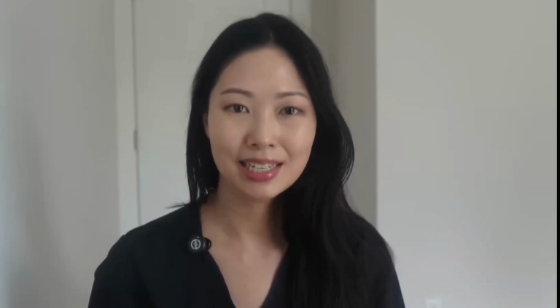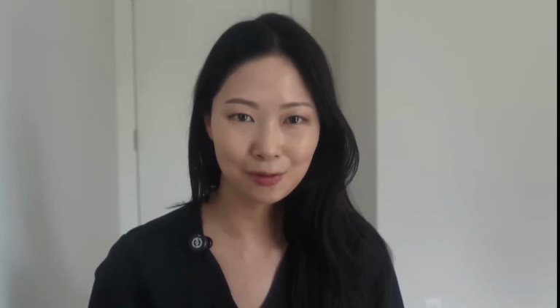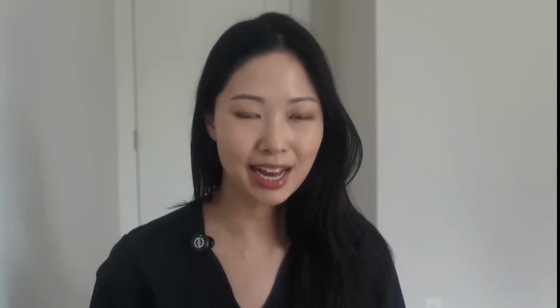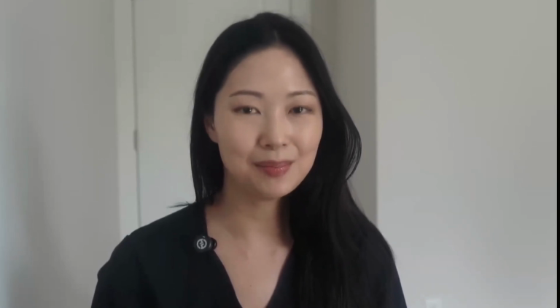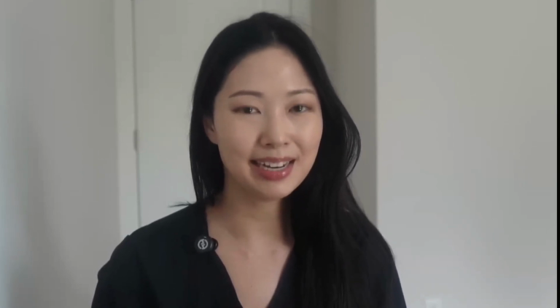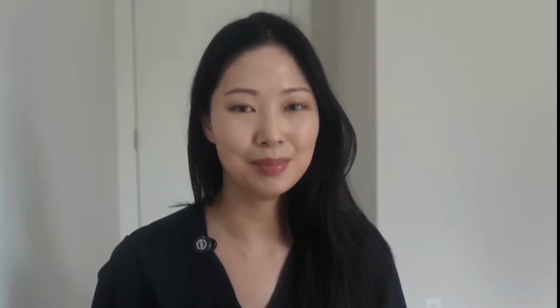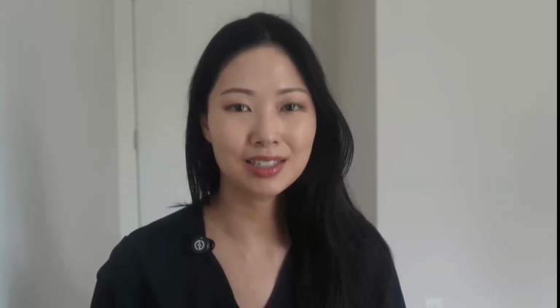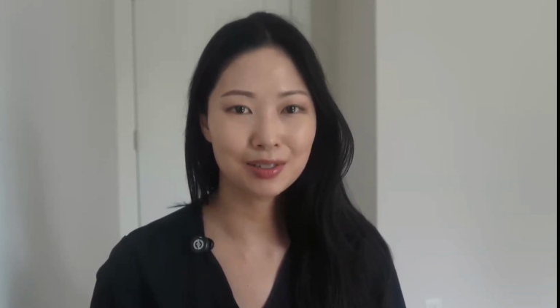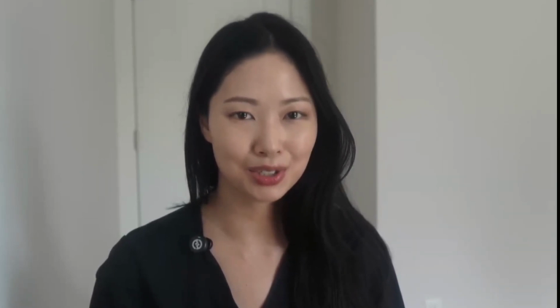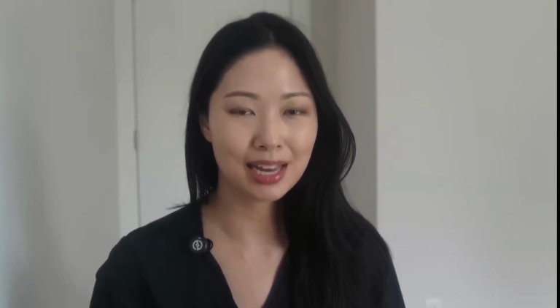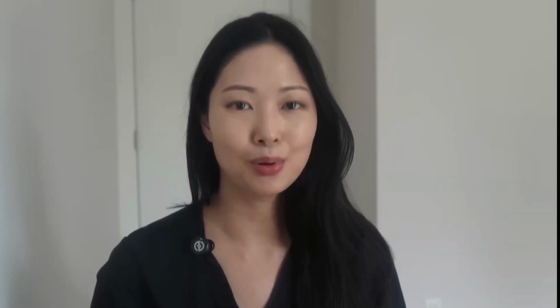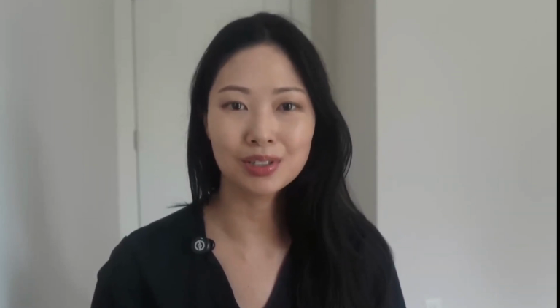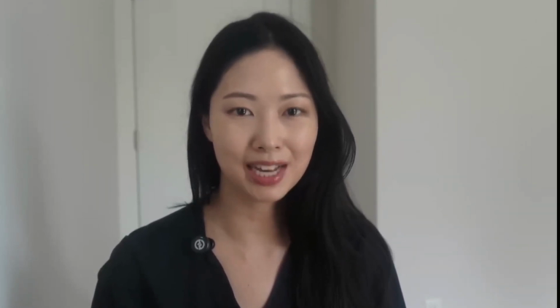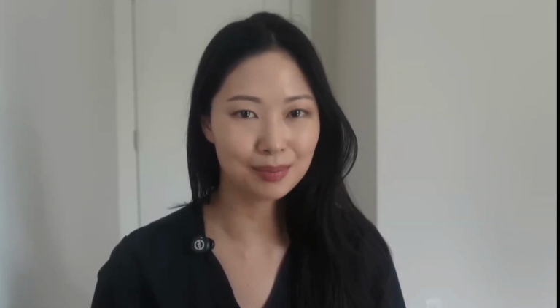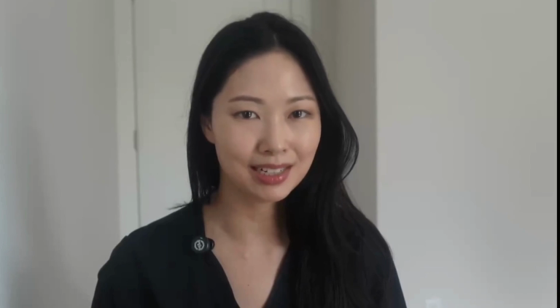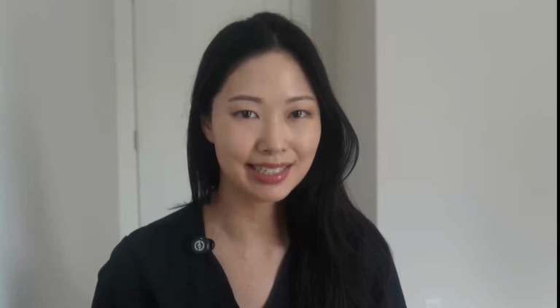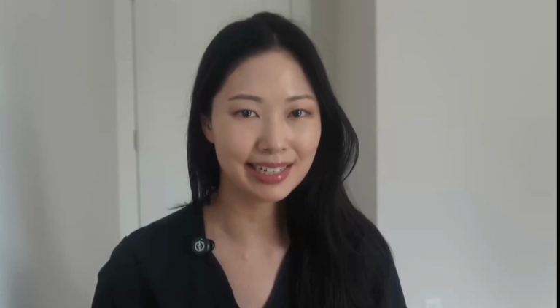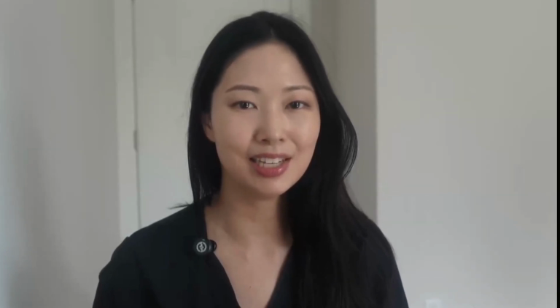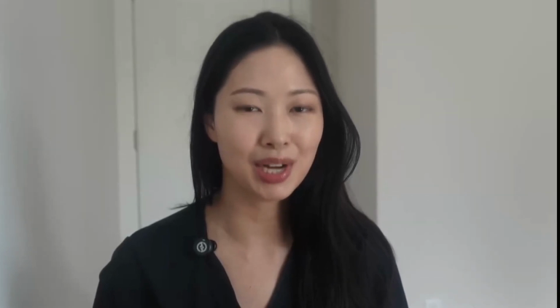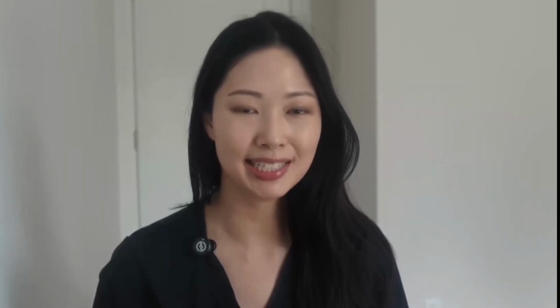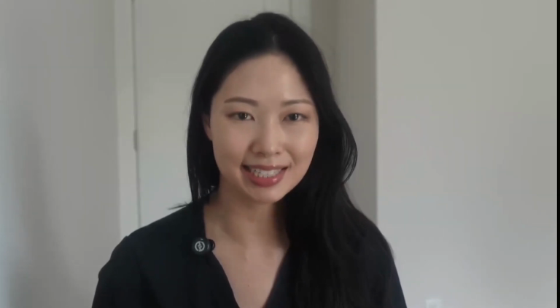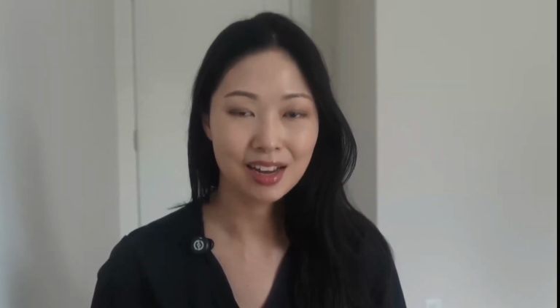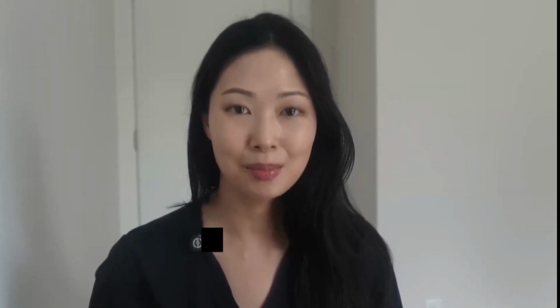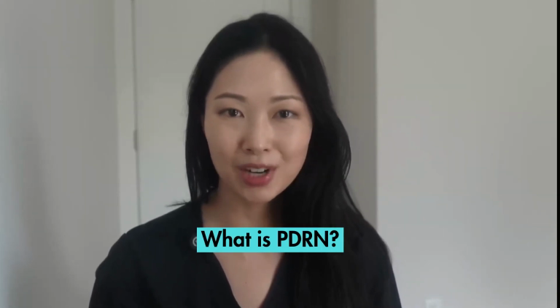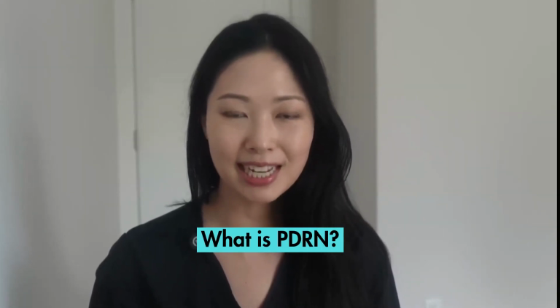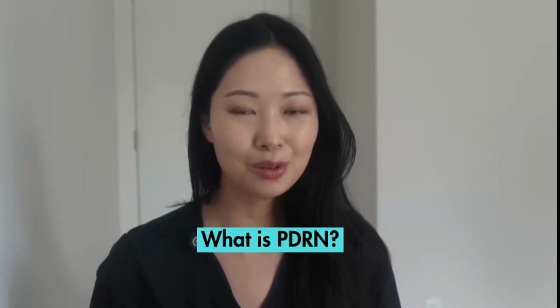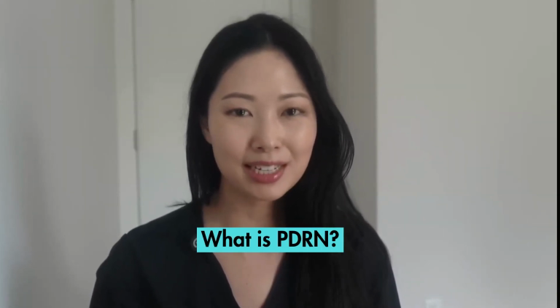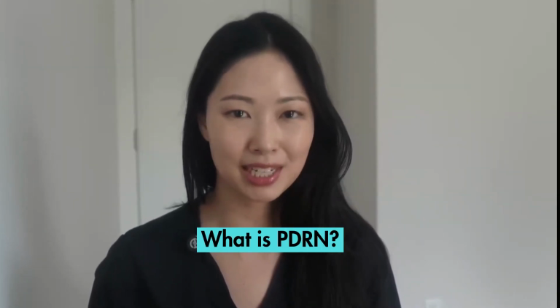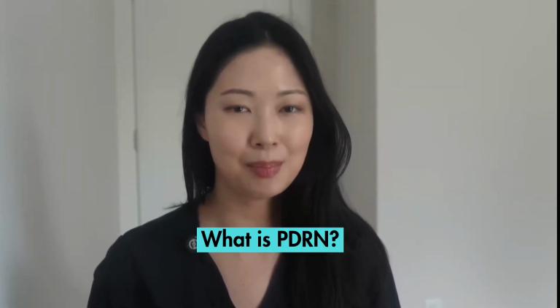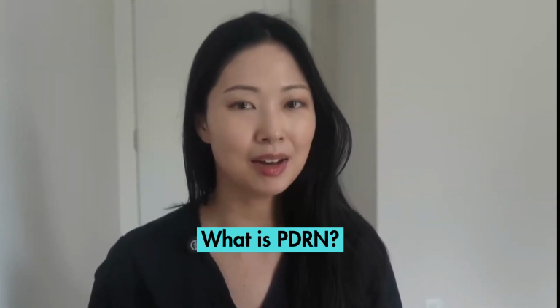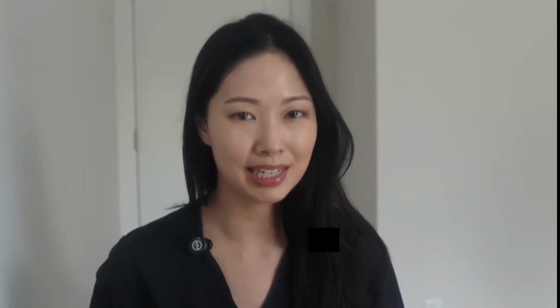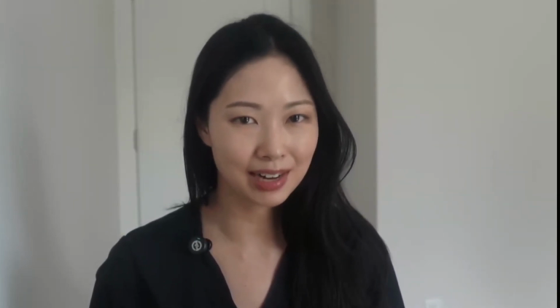If we haven't met, I'm Dr. Sarah Hsu, a board-certified dermatologist in the United States. But first, a quick recap on PDRN.